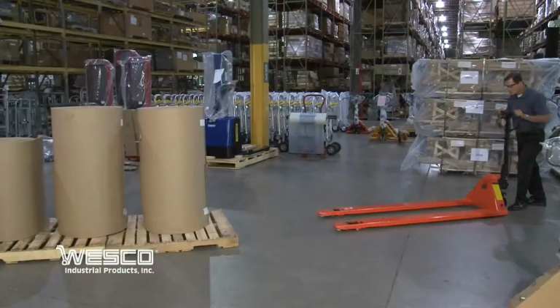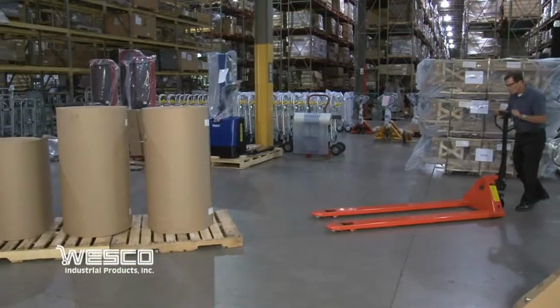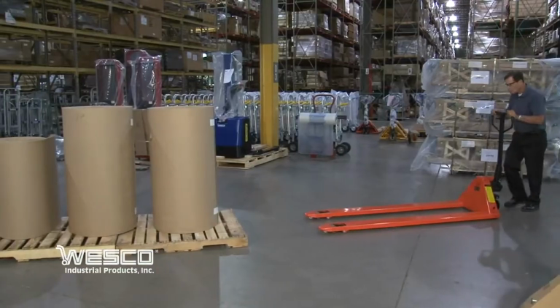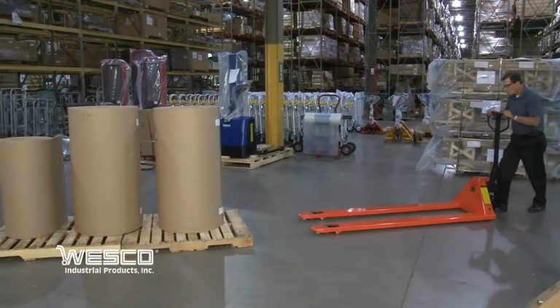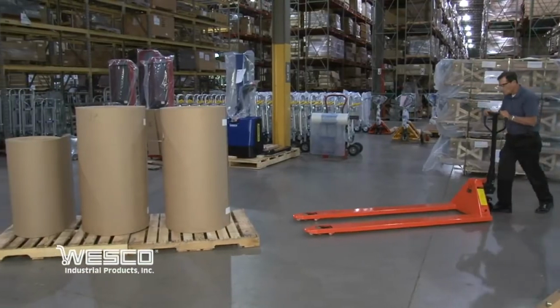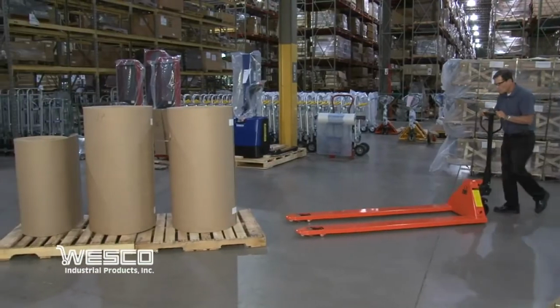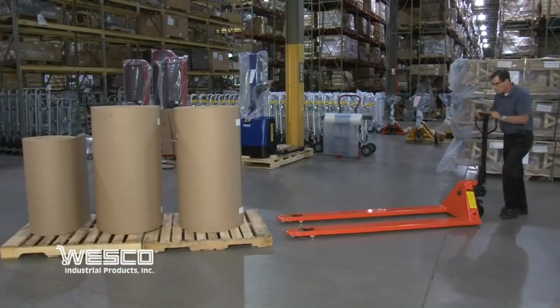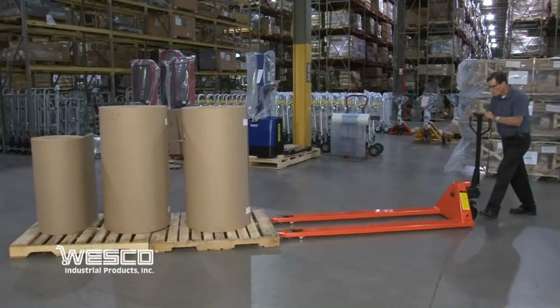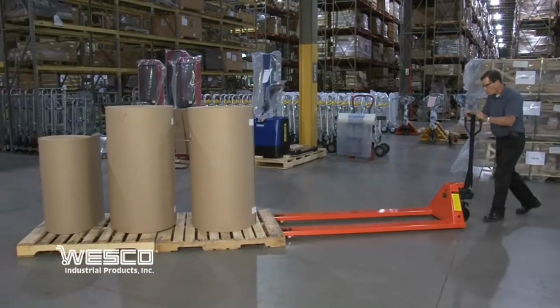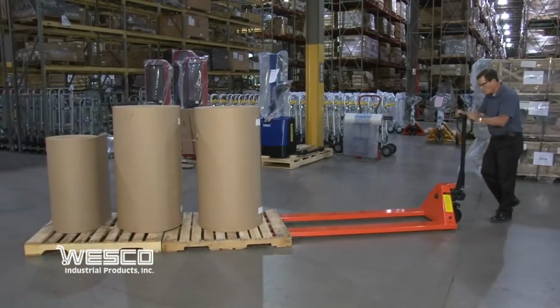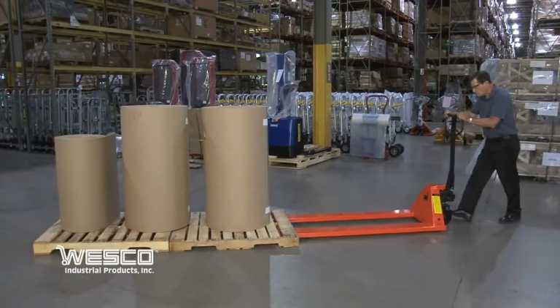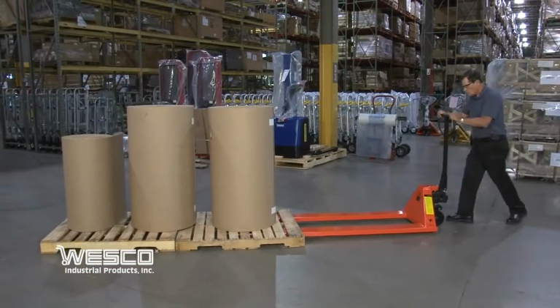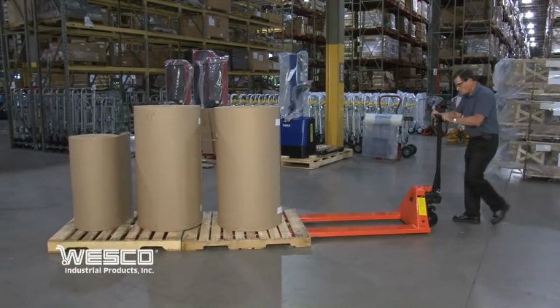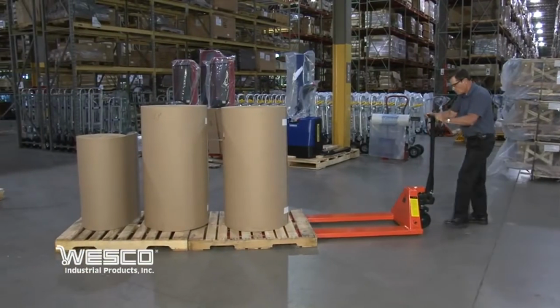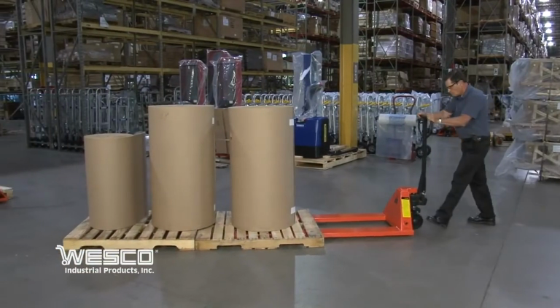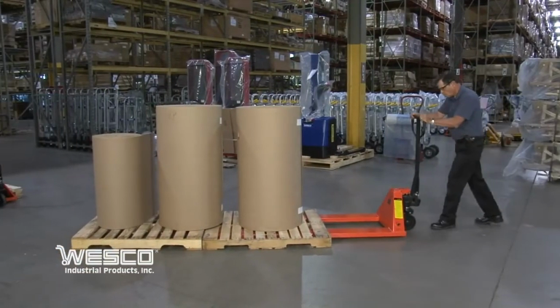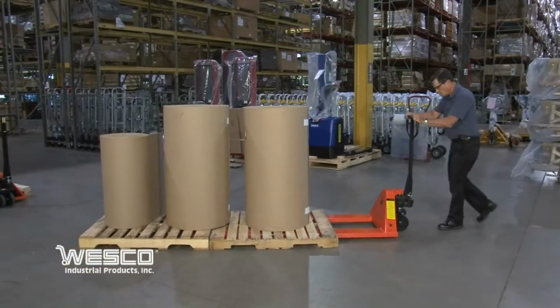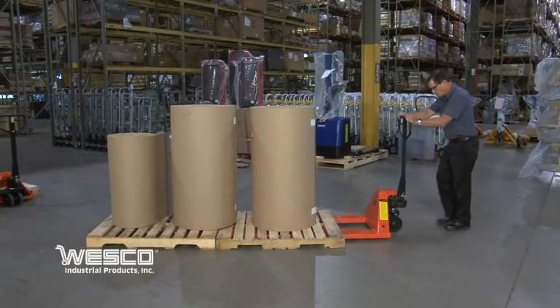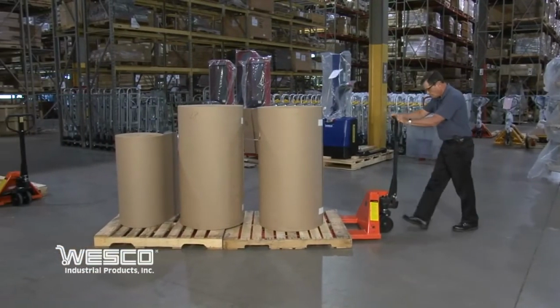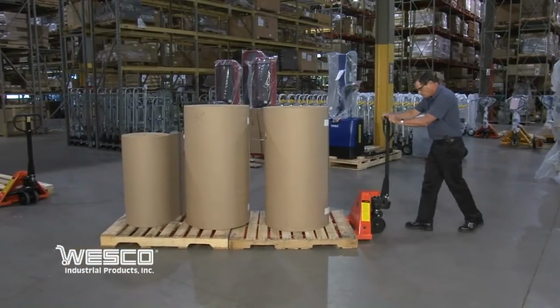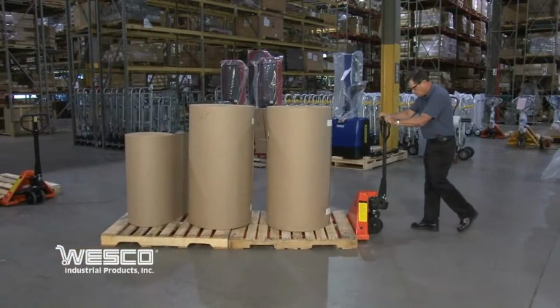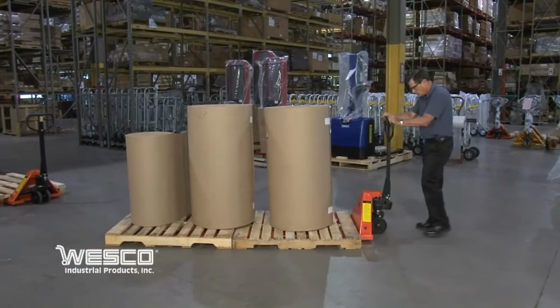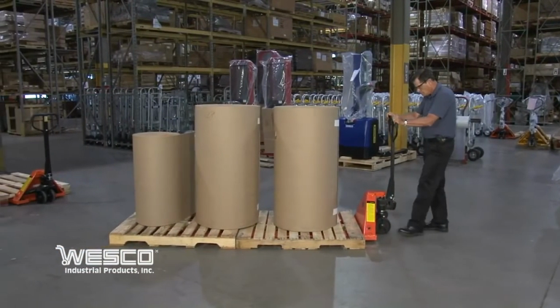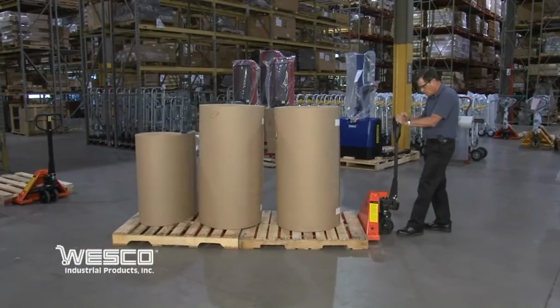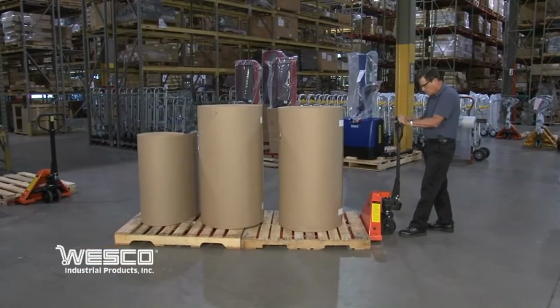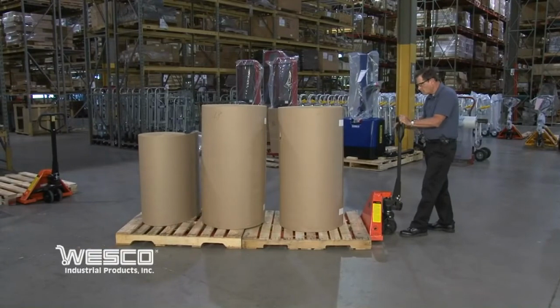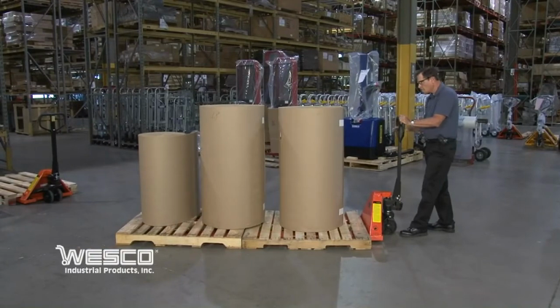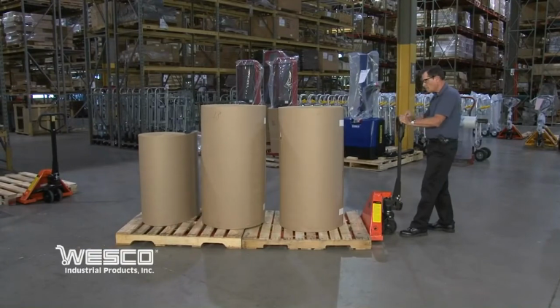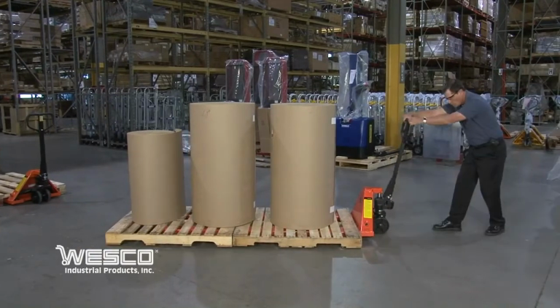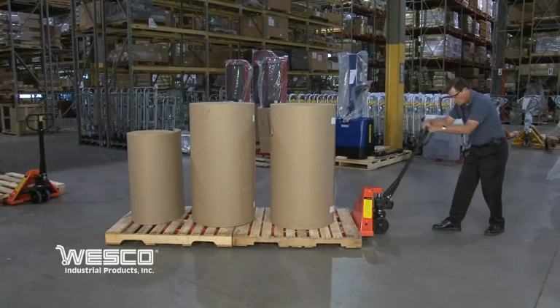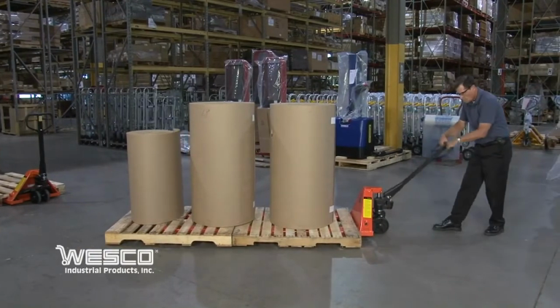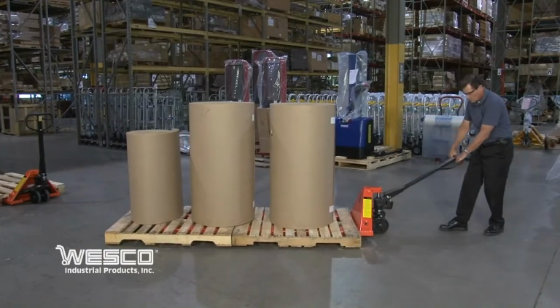The 78 inch model can handle two standard size 40 by 48 inch pallets at the same time.